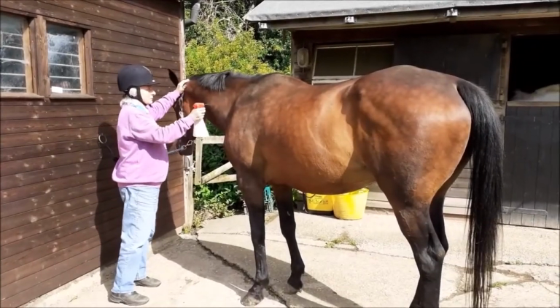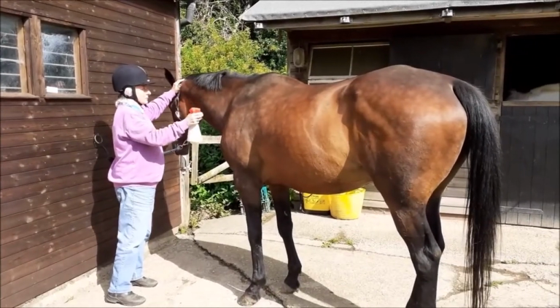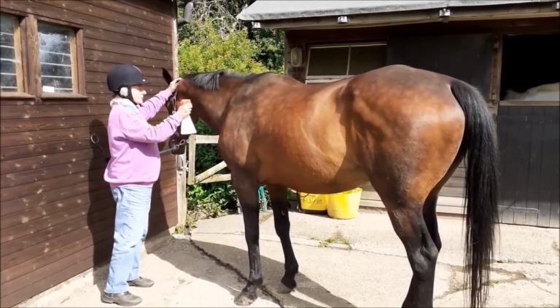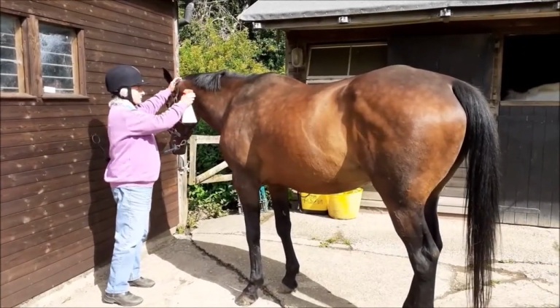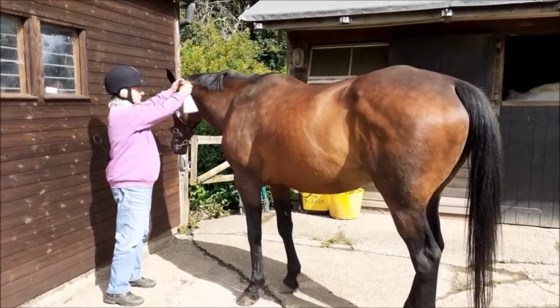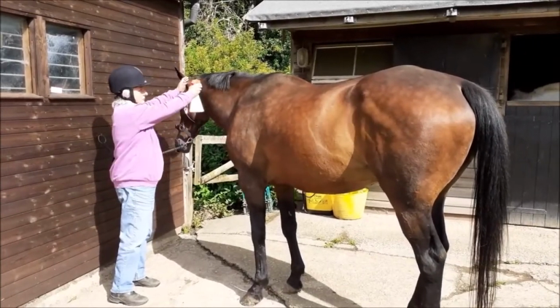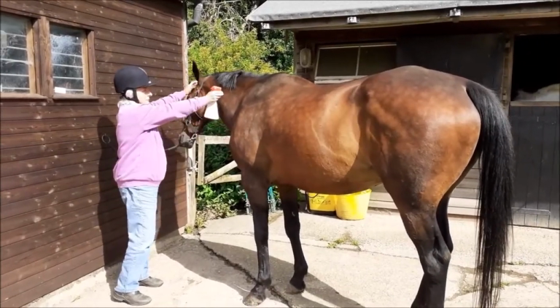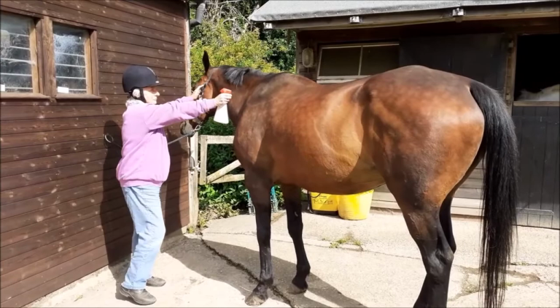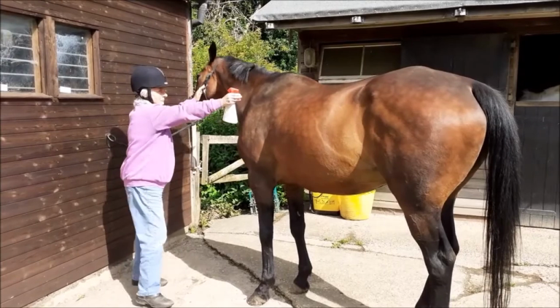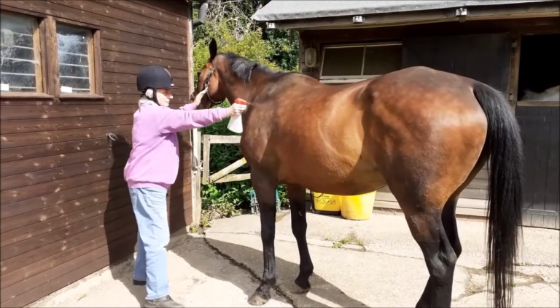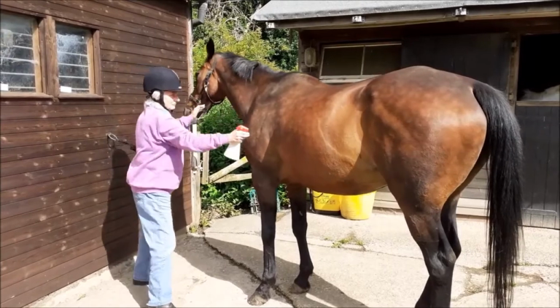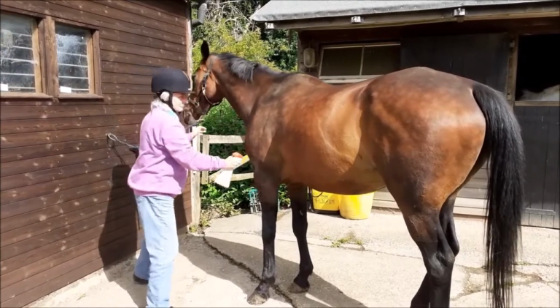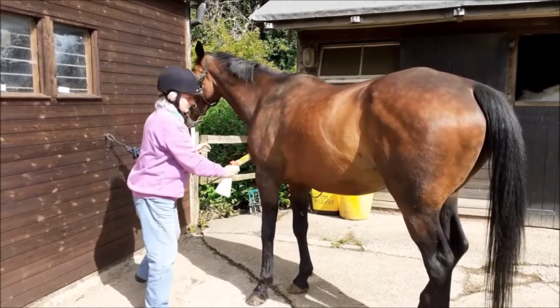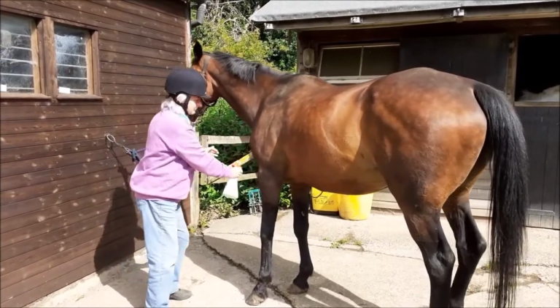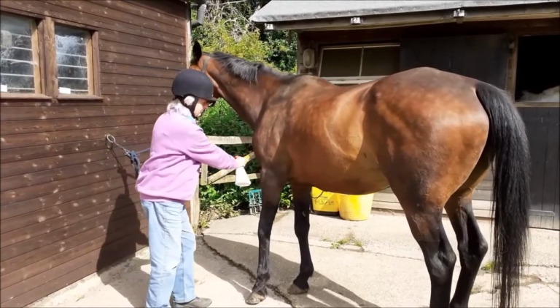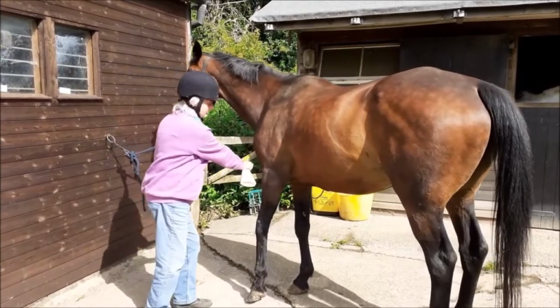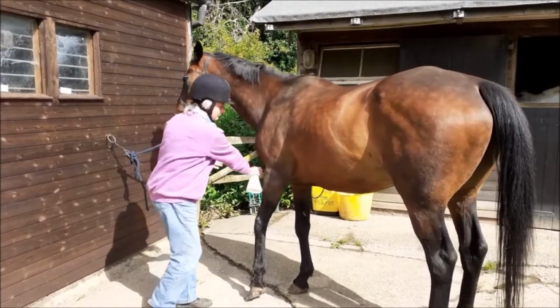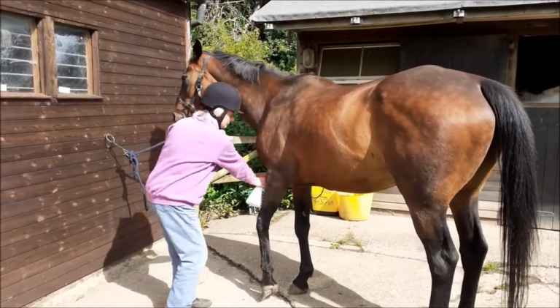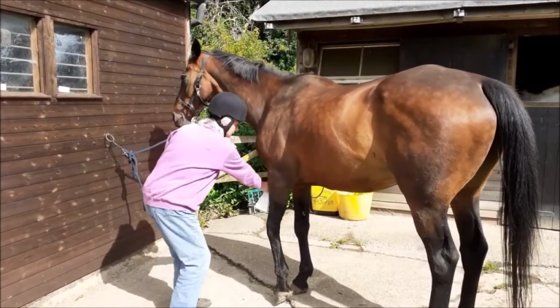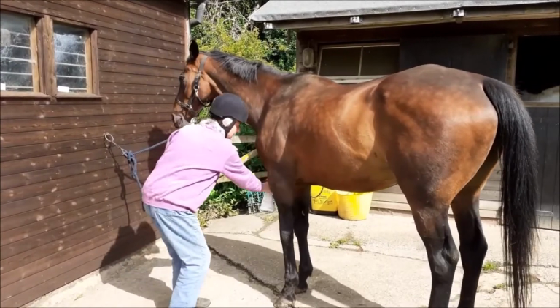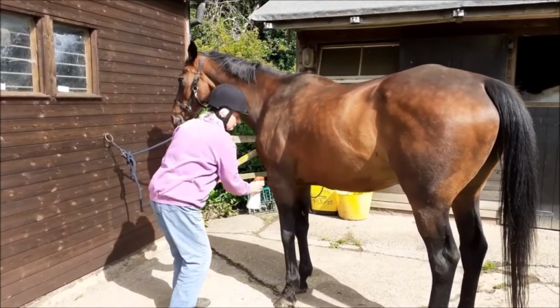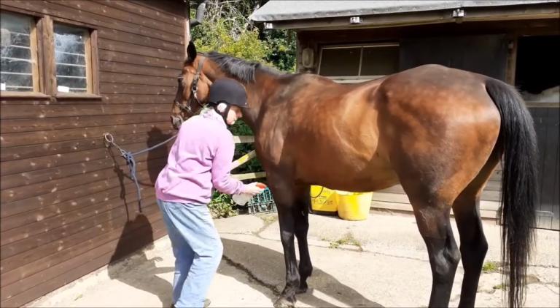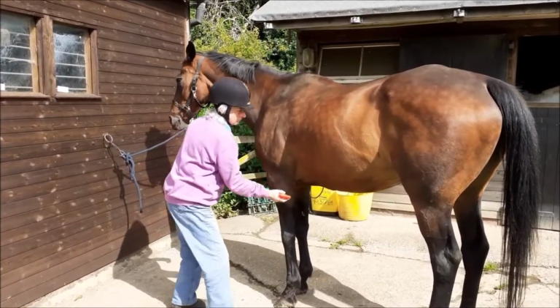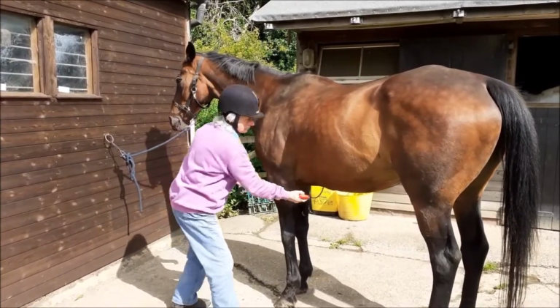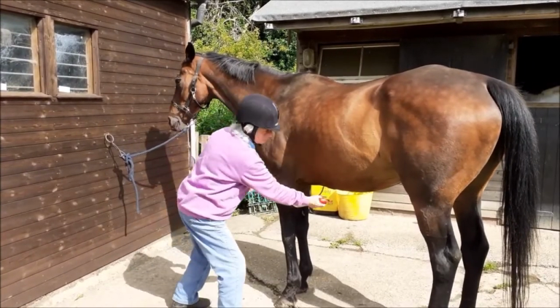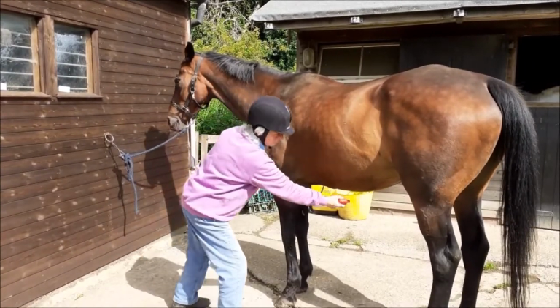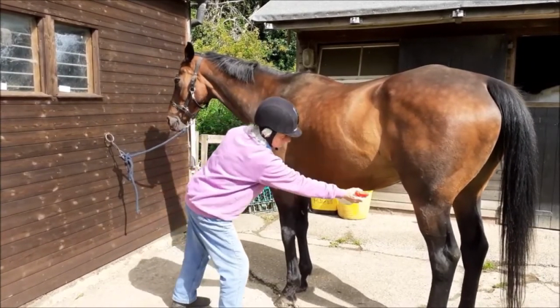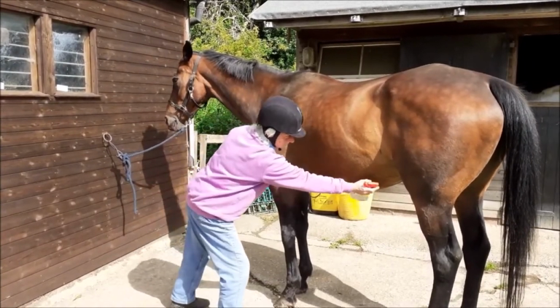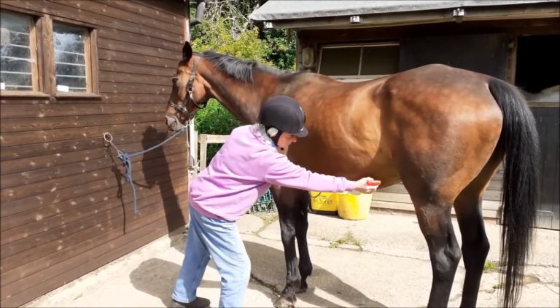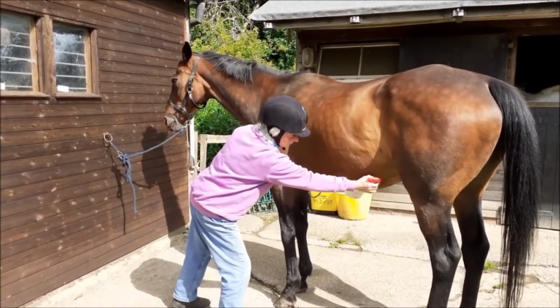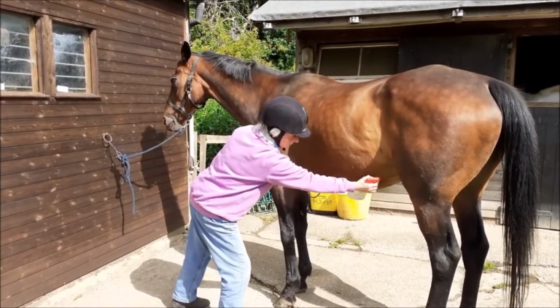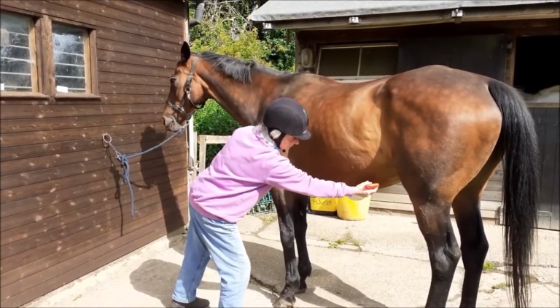Spray or wipe all over and don't forget the underneath parts if the horse doesn't mind.